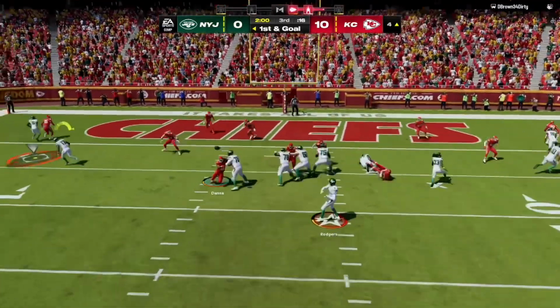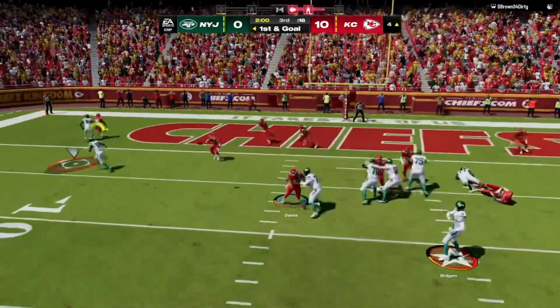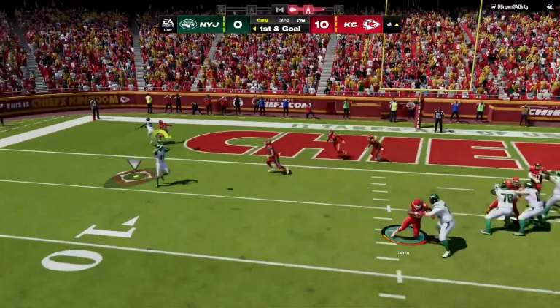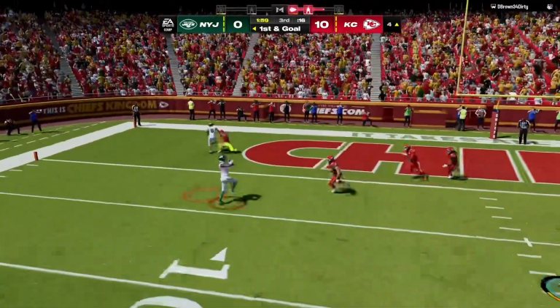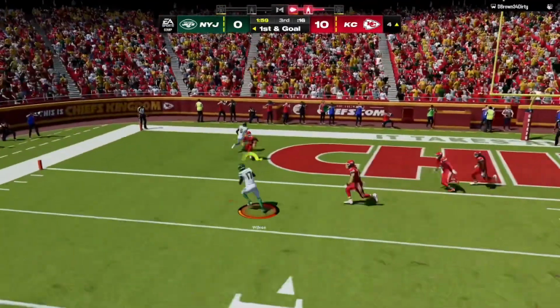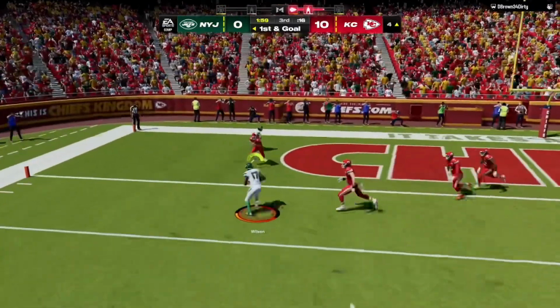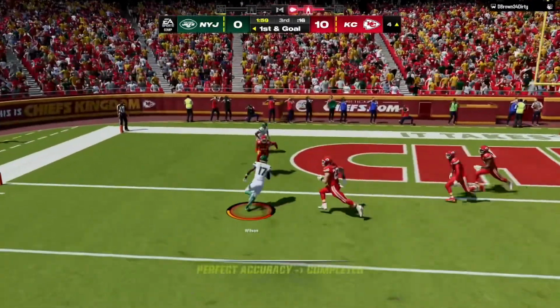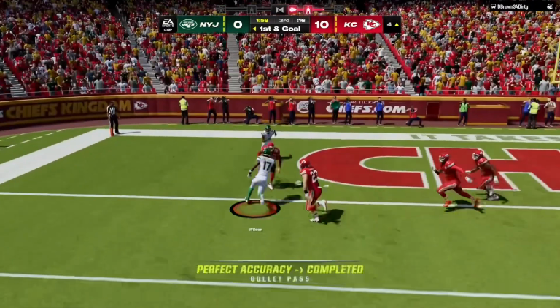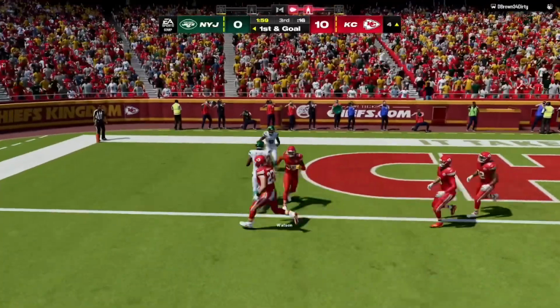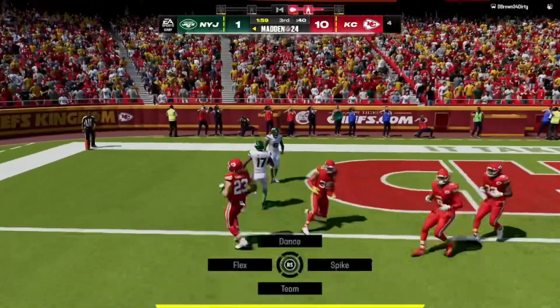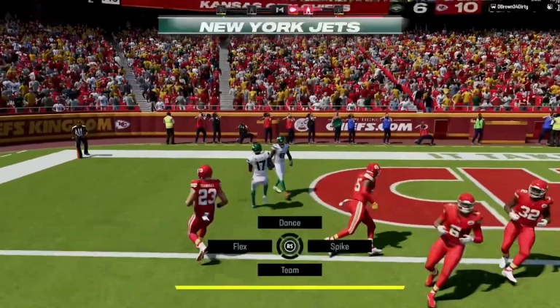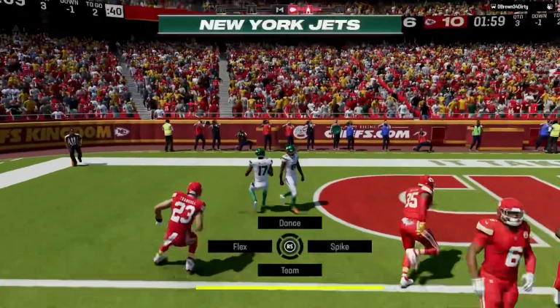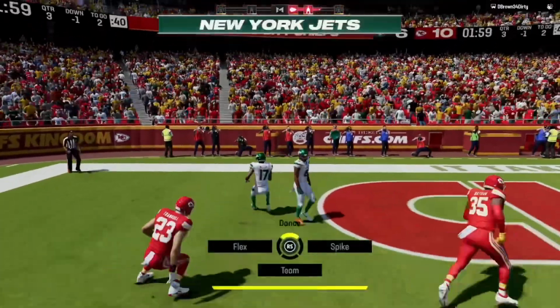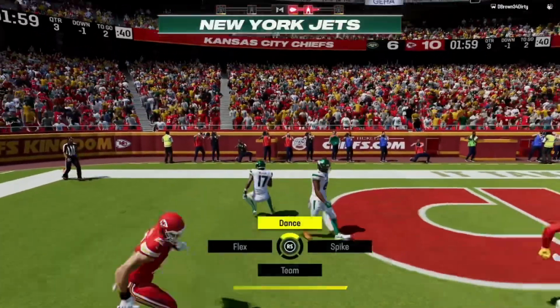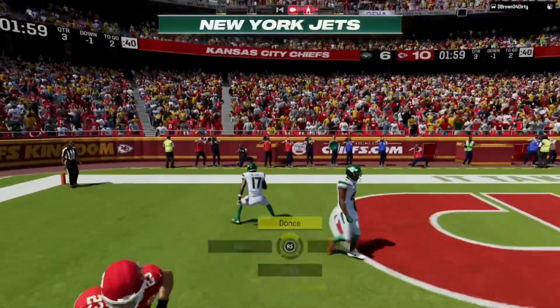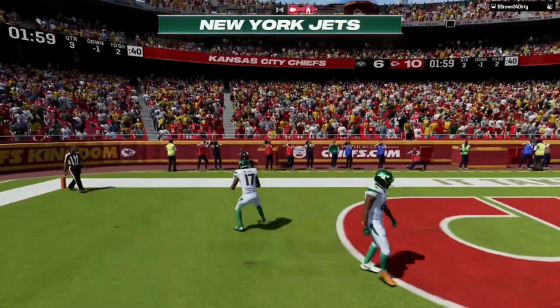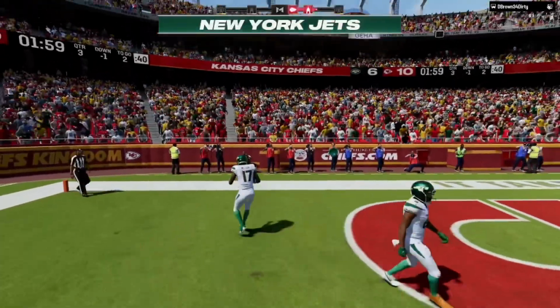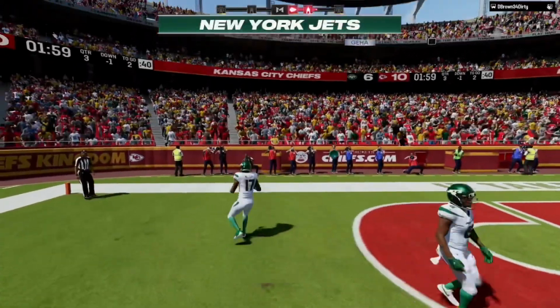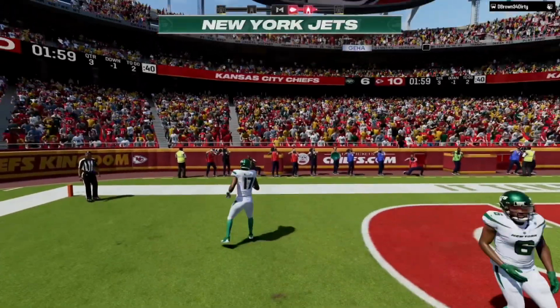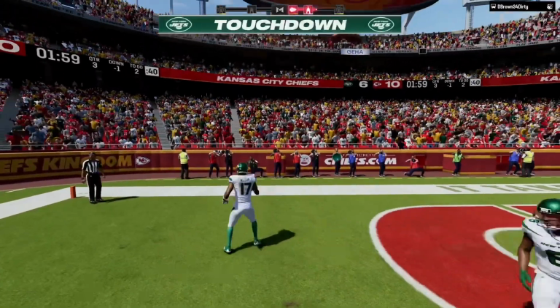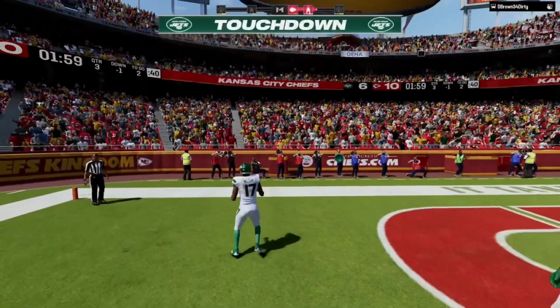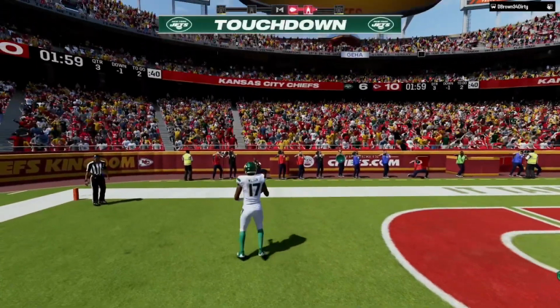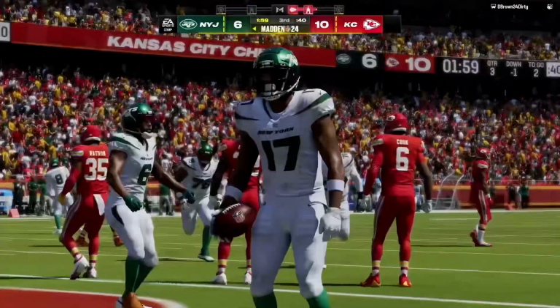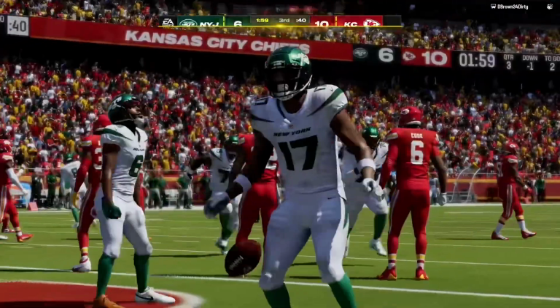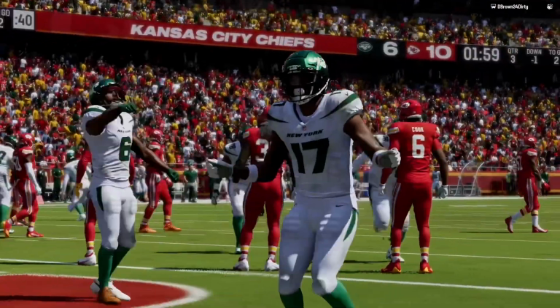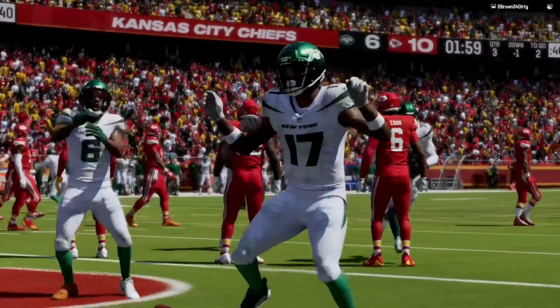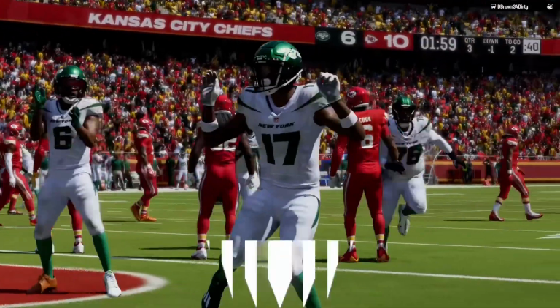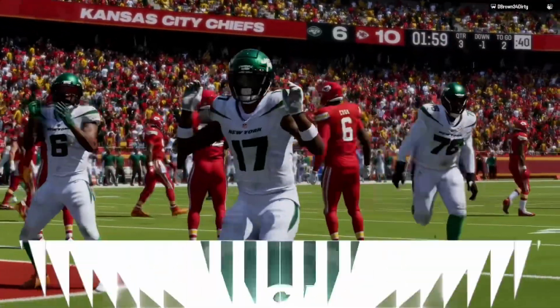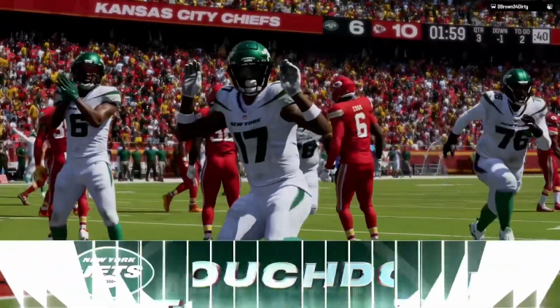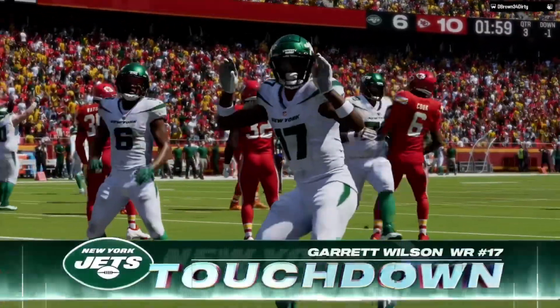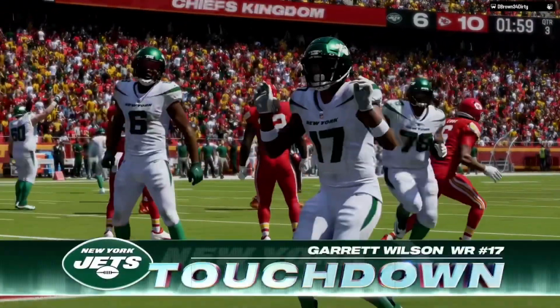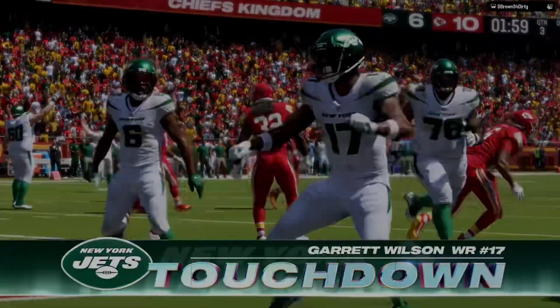Rogers now to throw. This is caught. Touchdown Jets. Garrett Wilson.